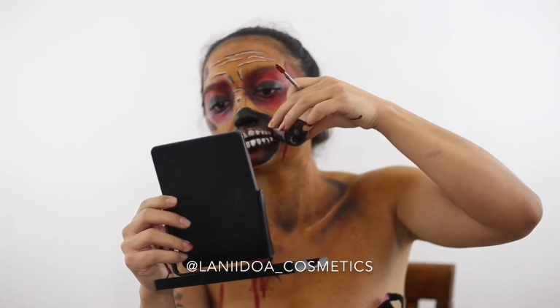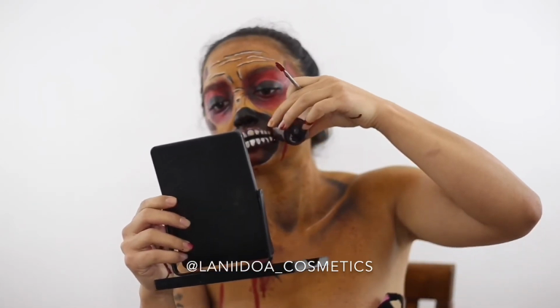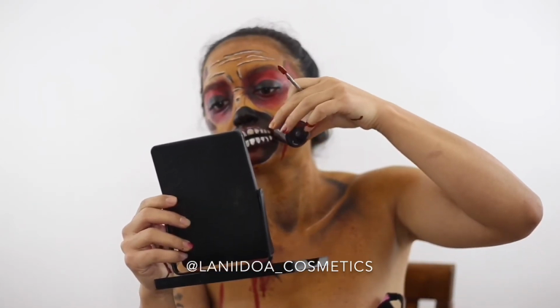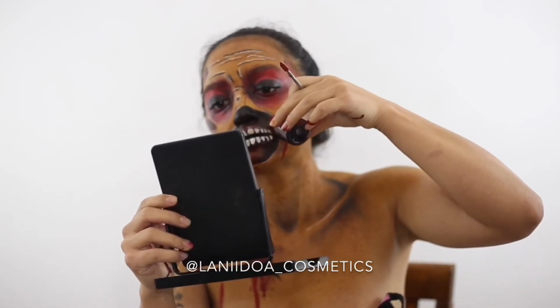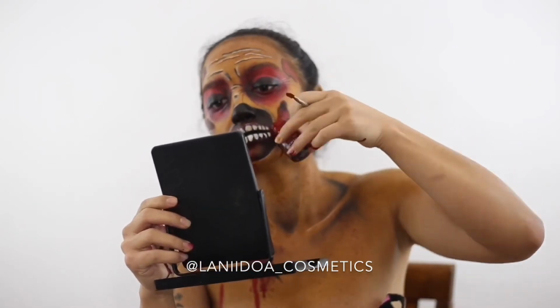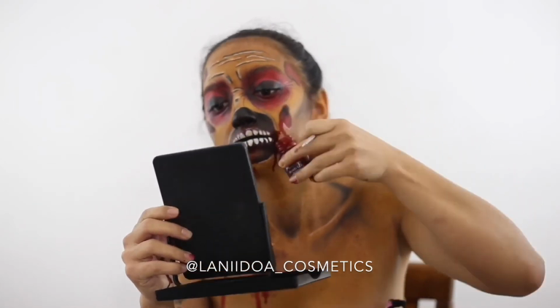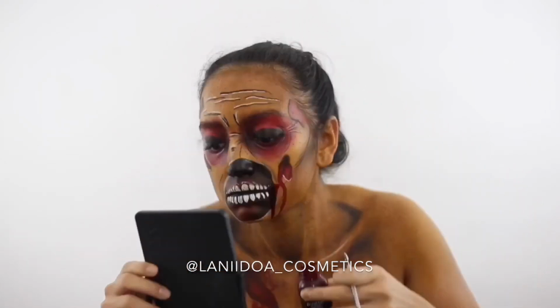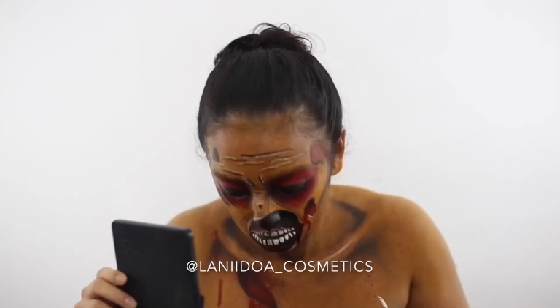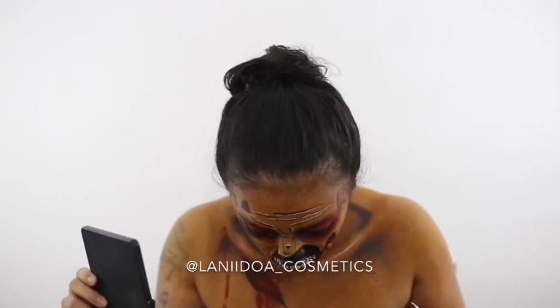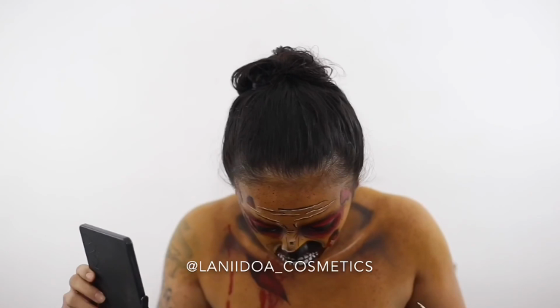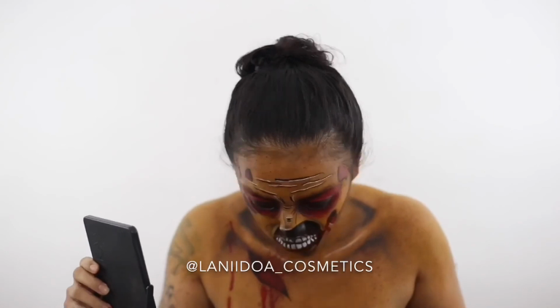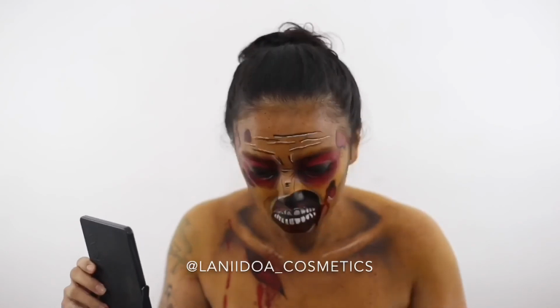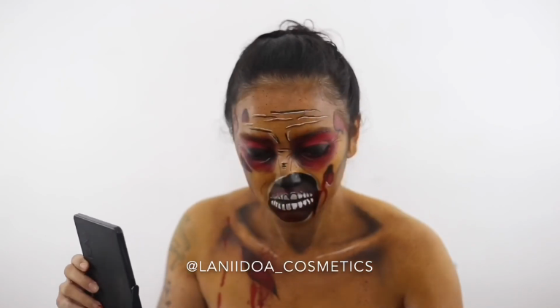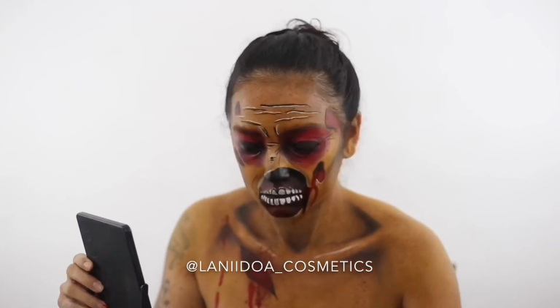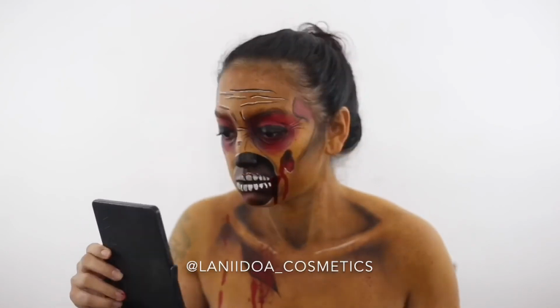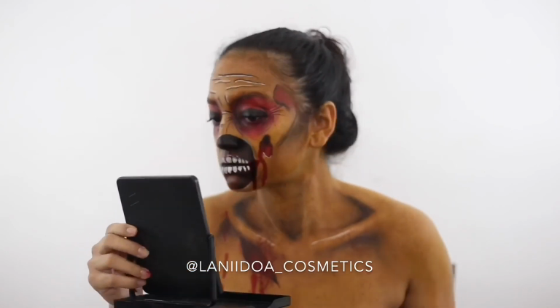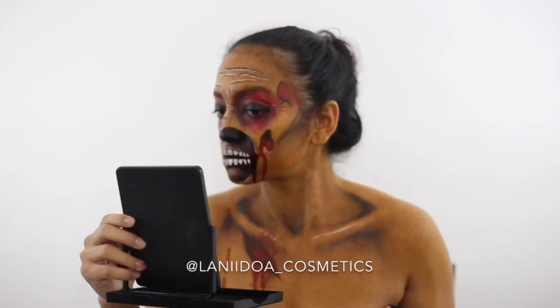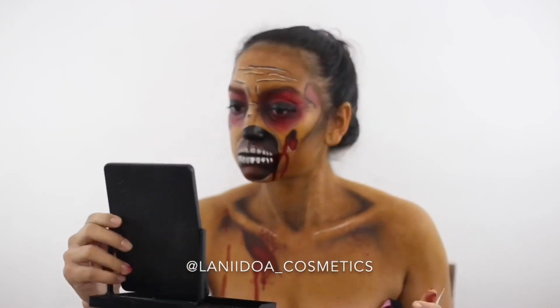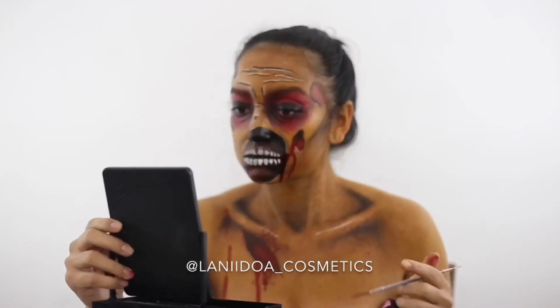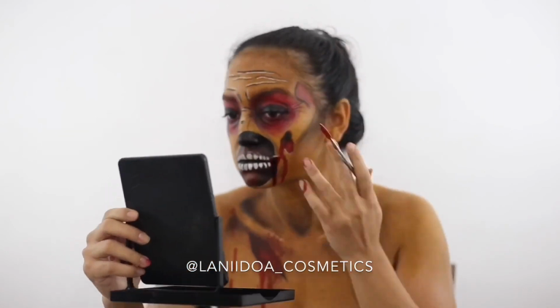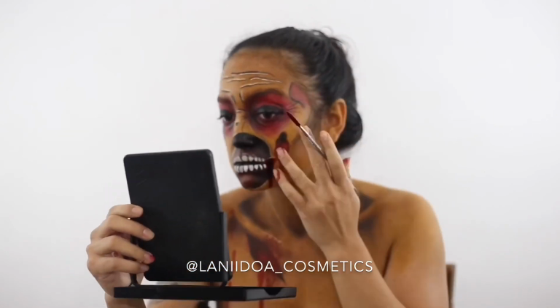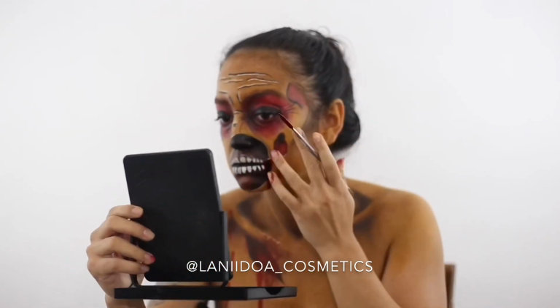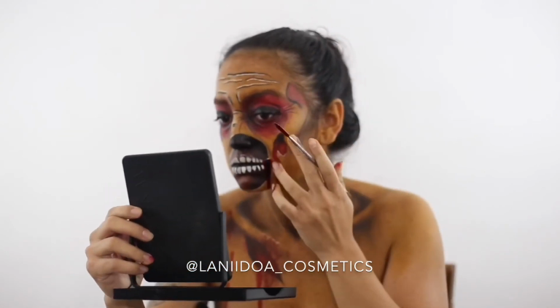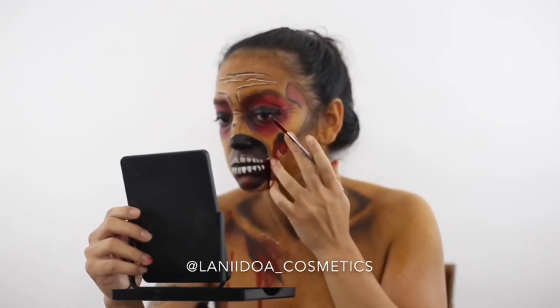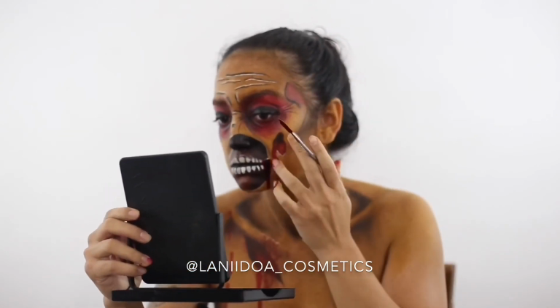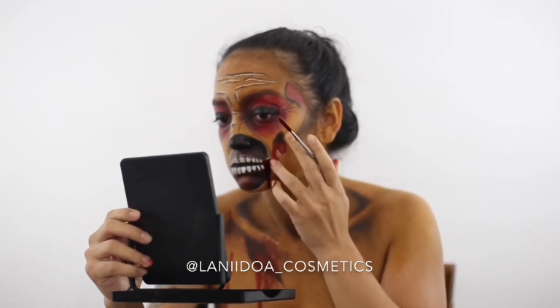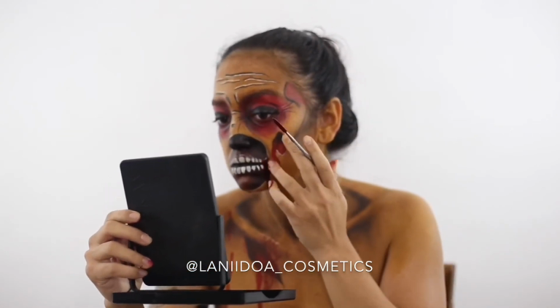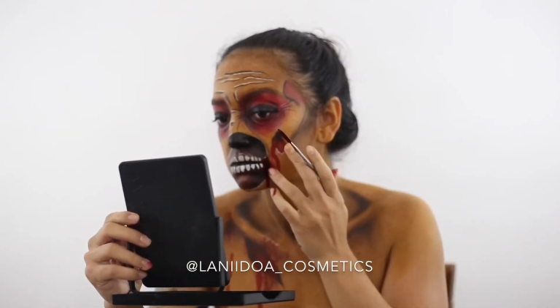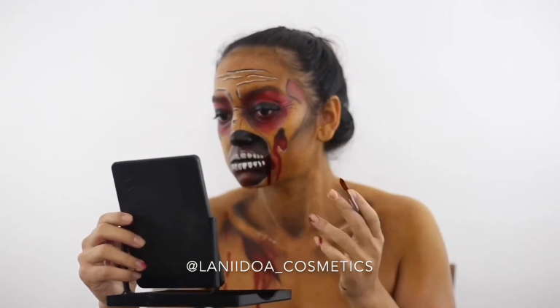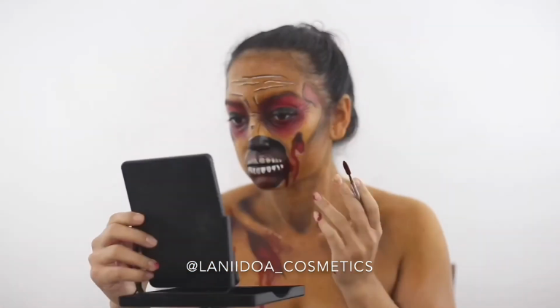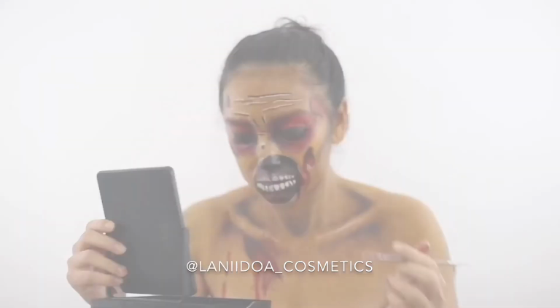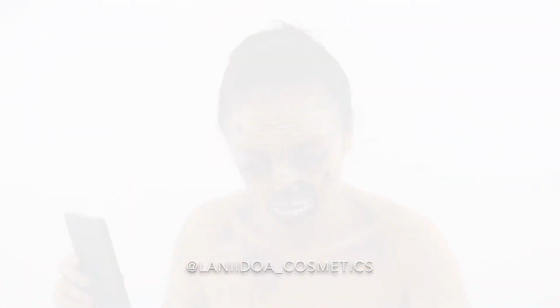If you have any more looks you want to see for the season, please let me know down below, and don't forget to like and subscribe. Until next time!